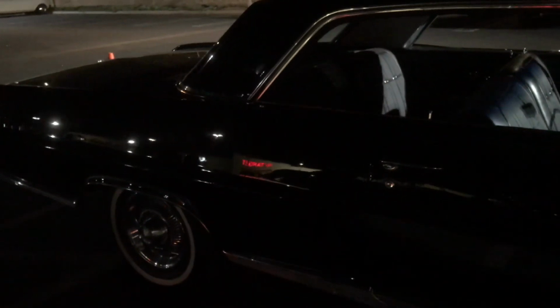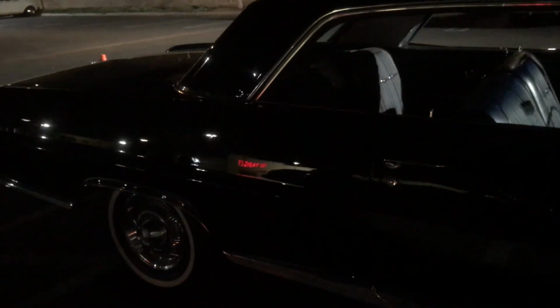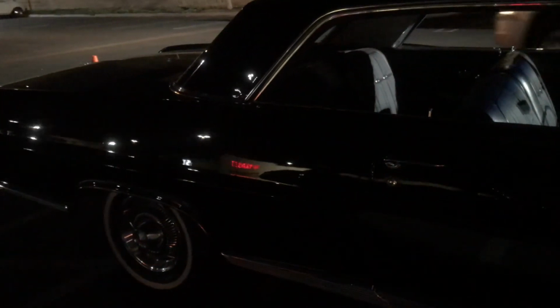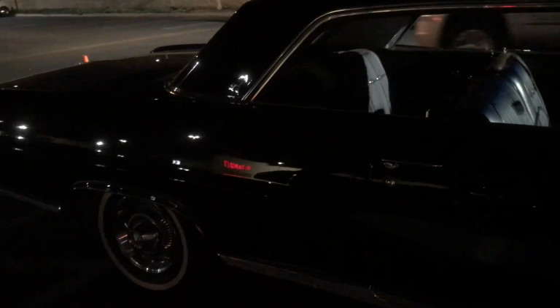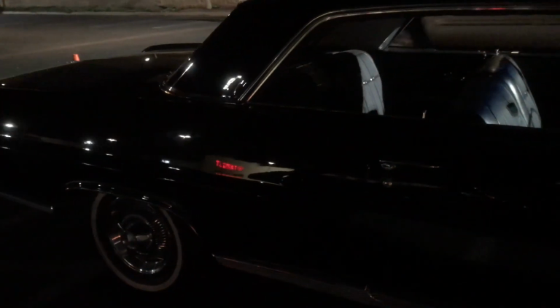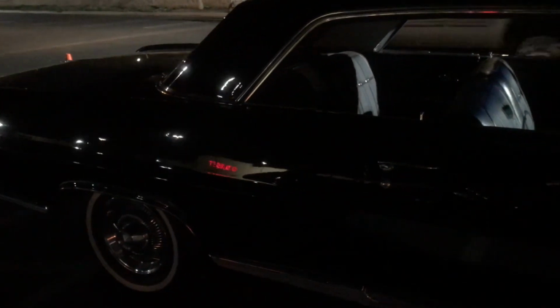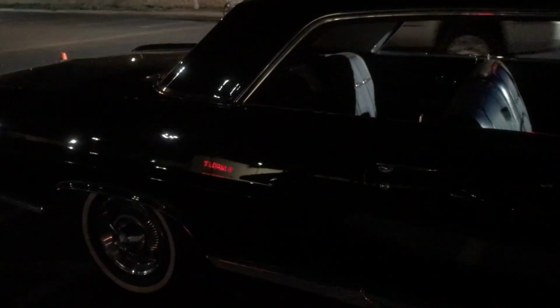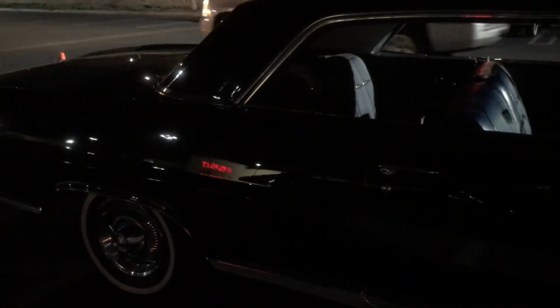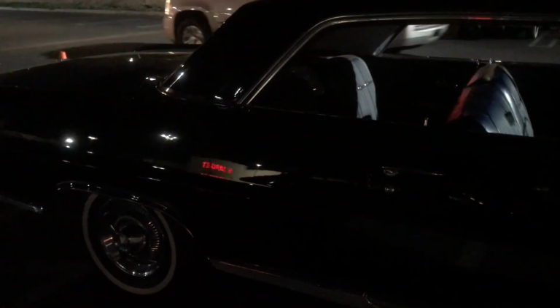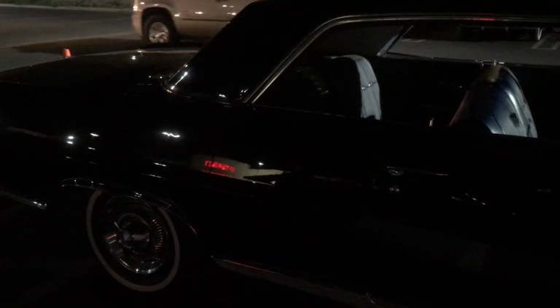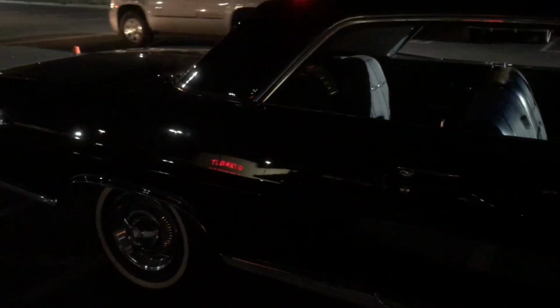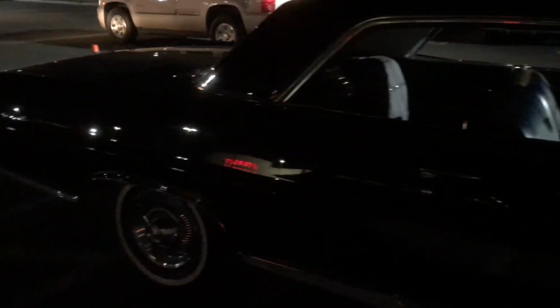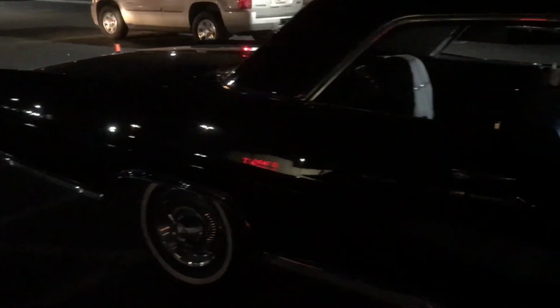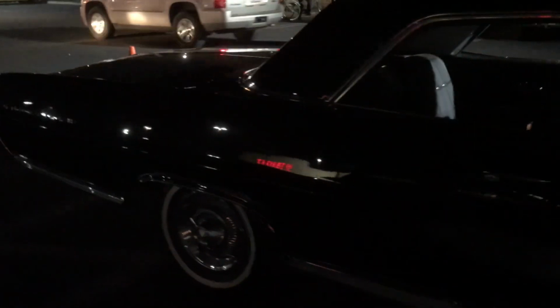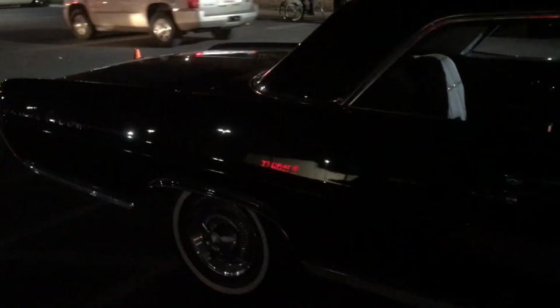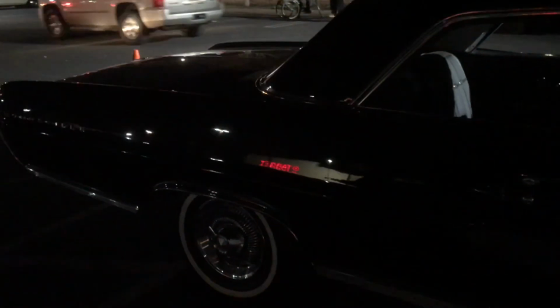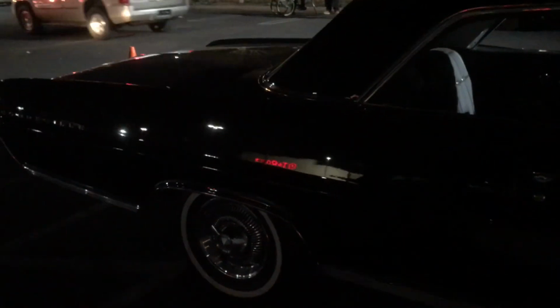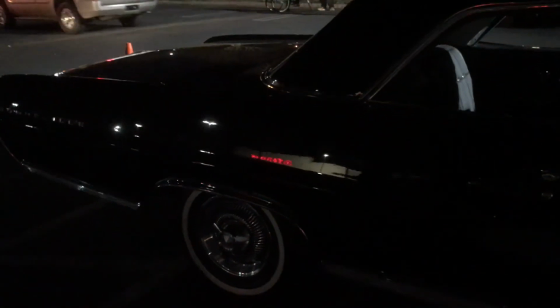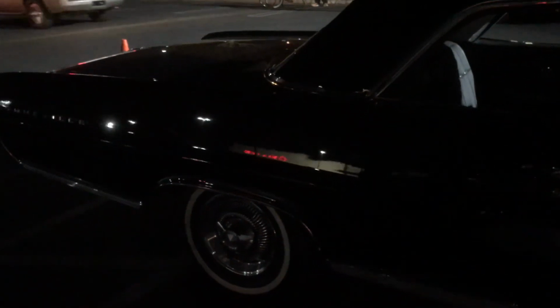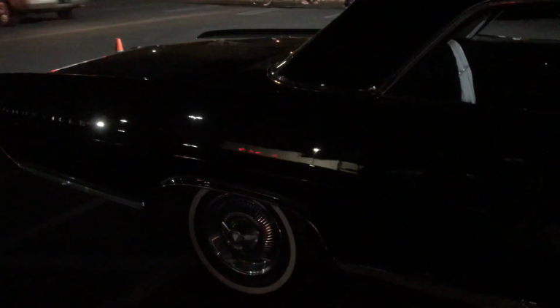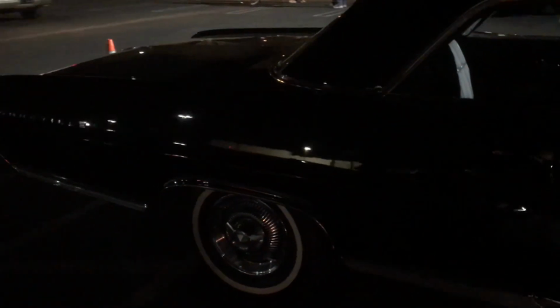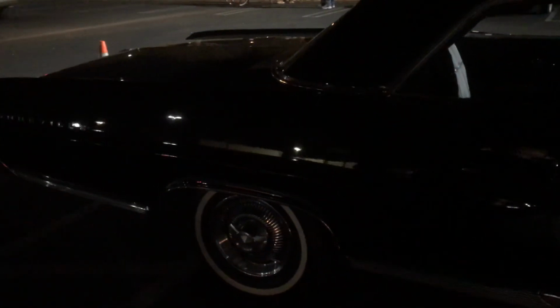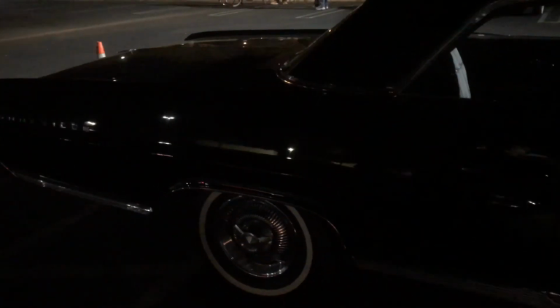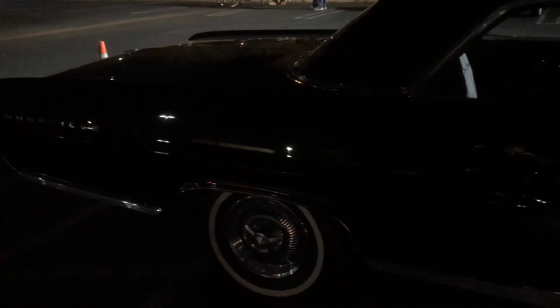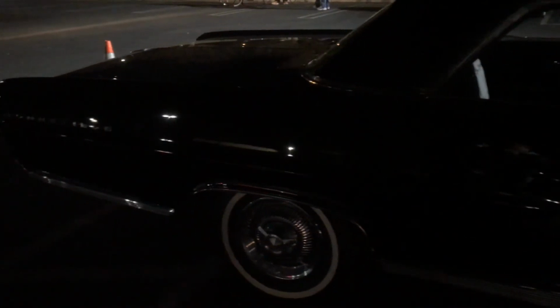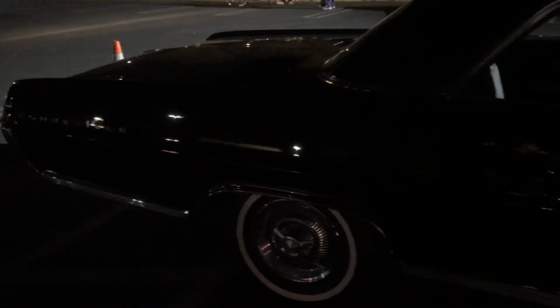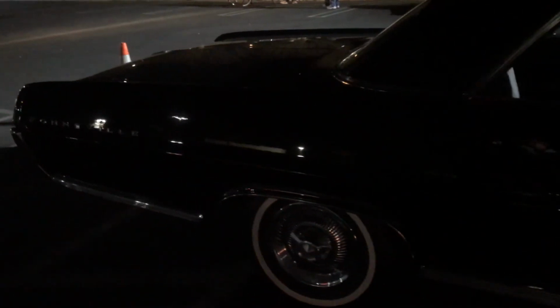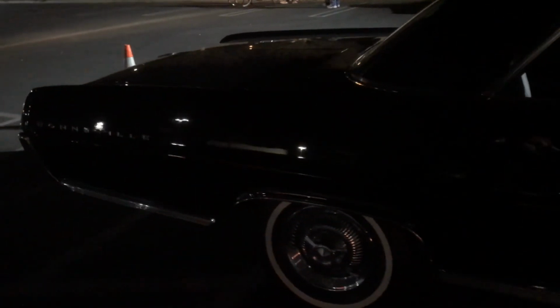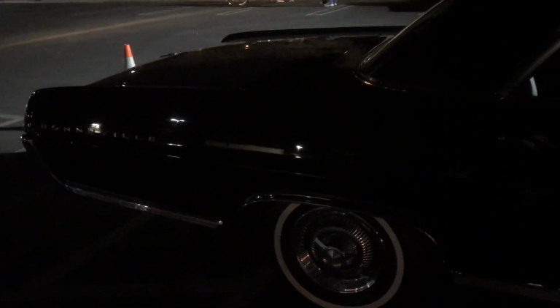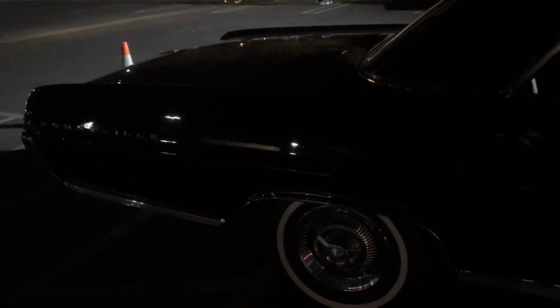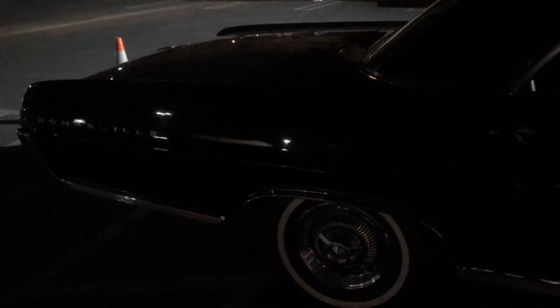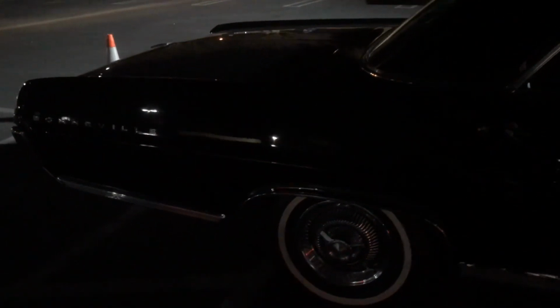The only things that aren't stock are the electronic fuel injection and air shocks I put in the back, because even from the factory the body was too heavy for the rear suspension.